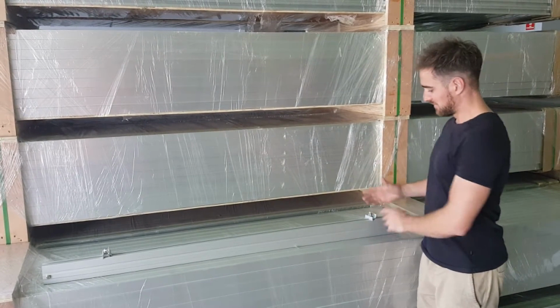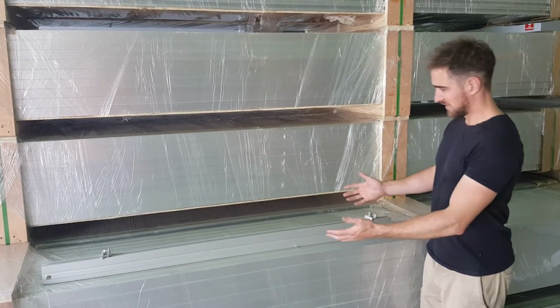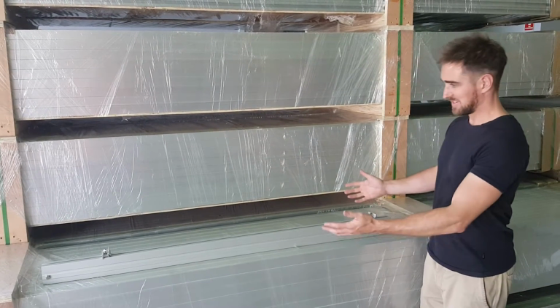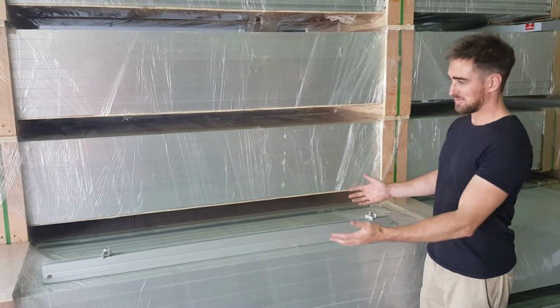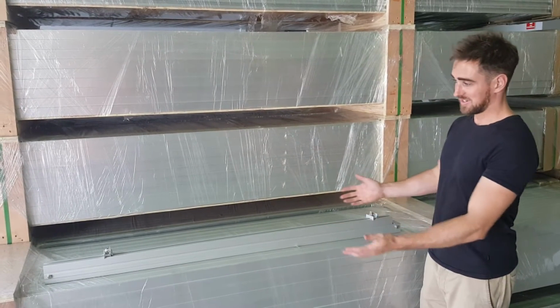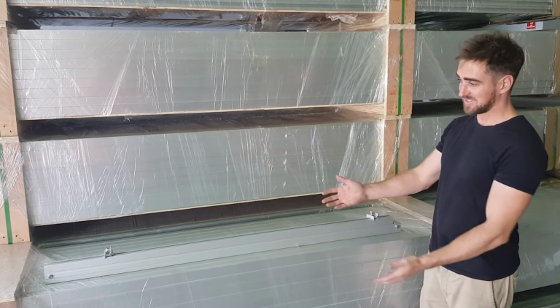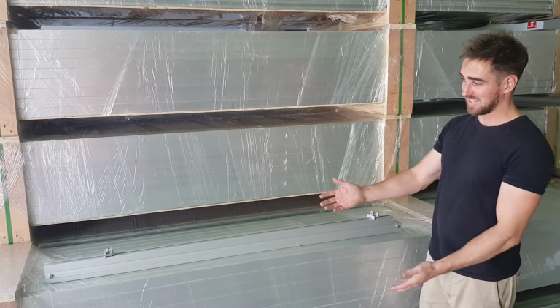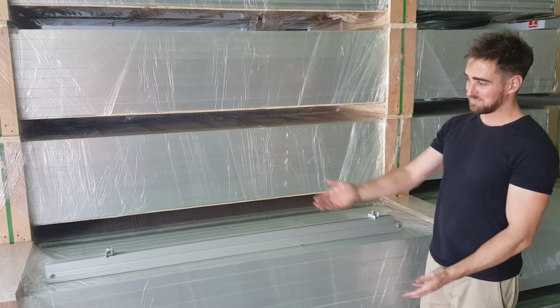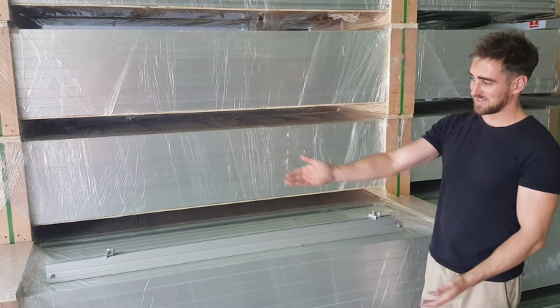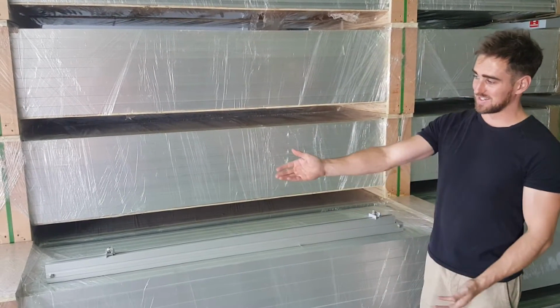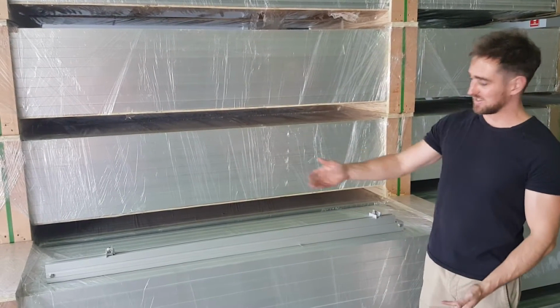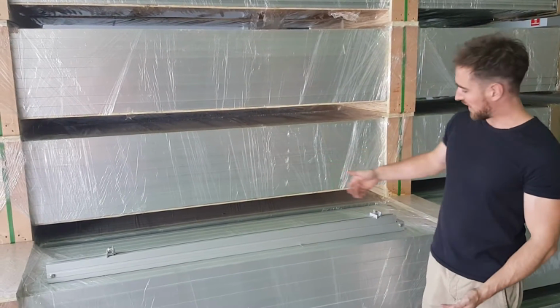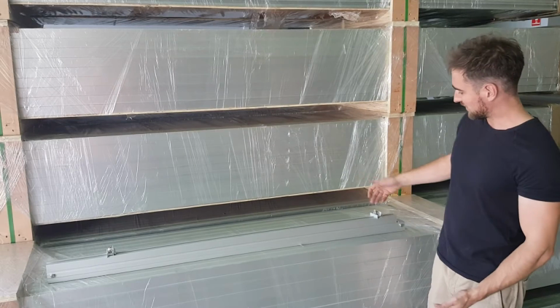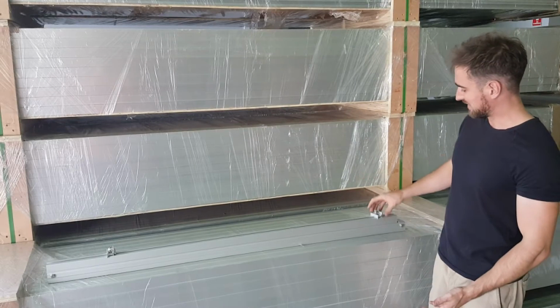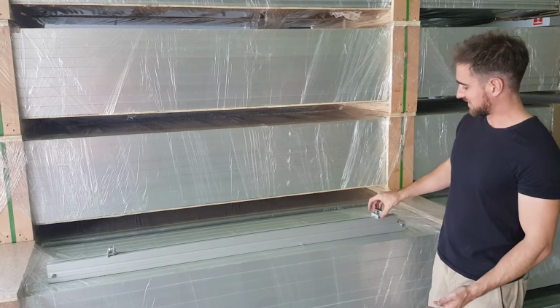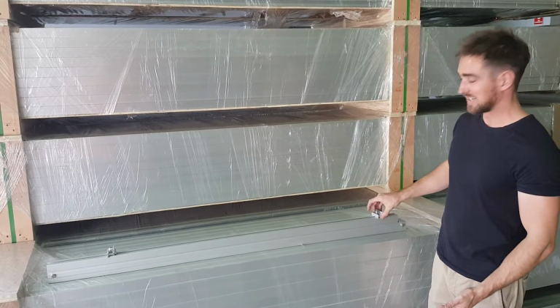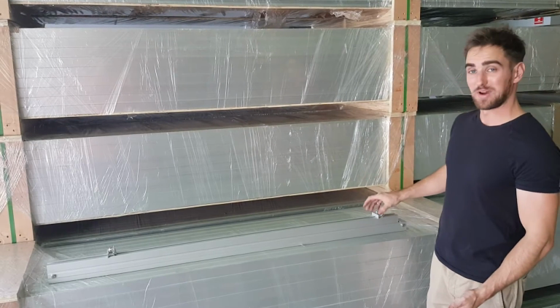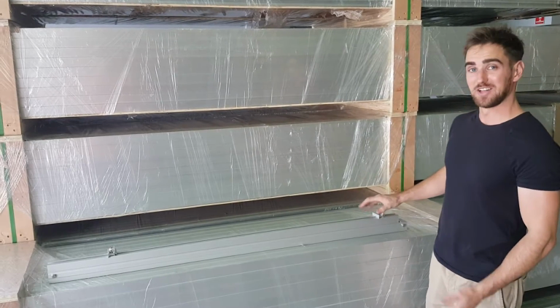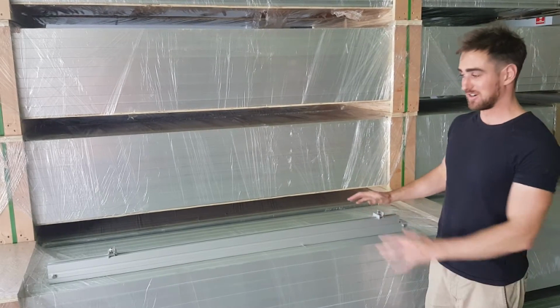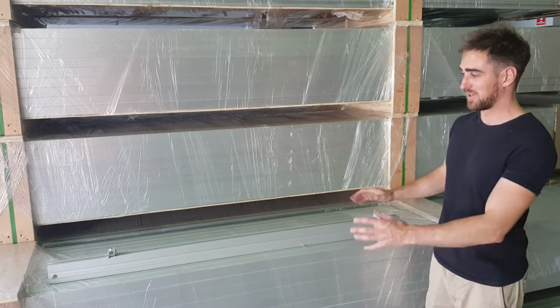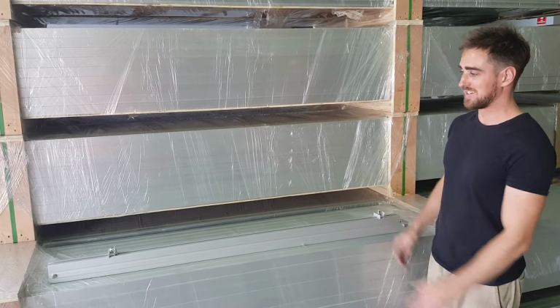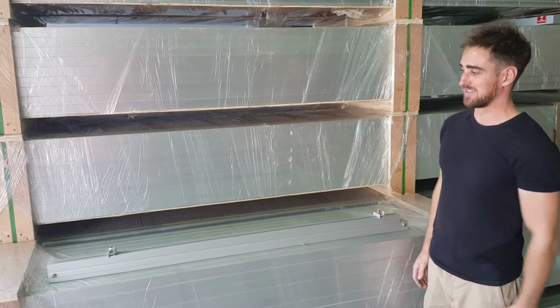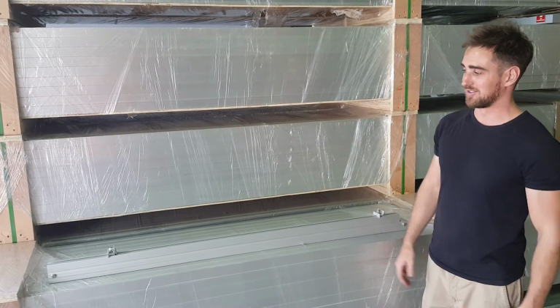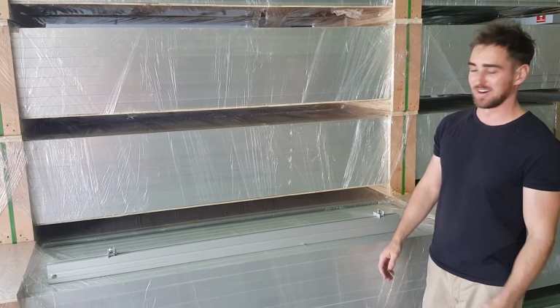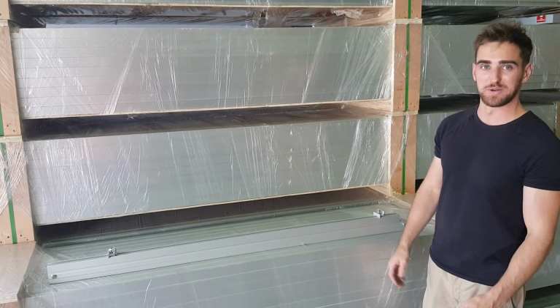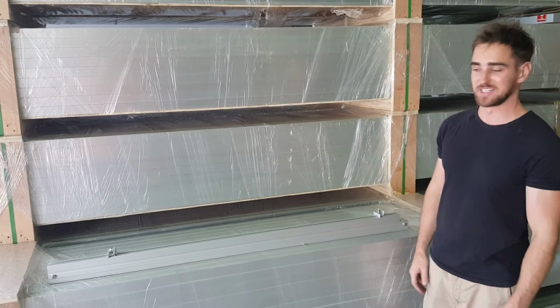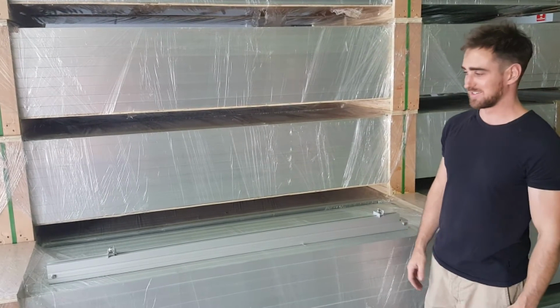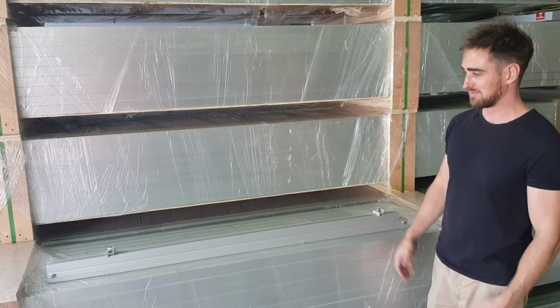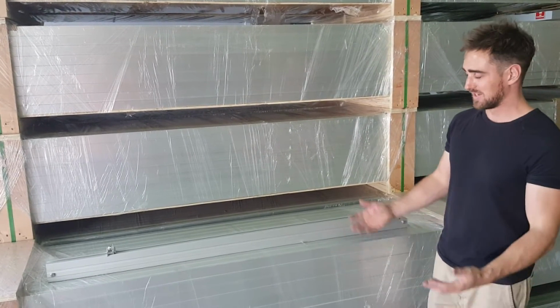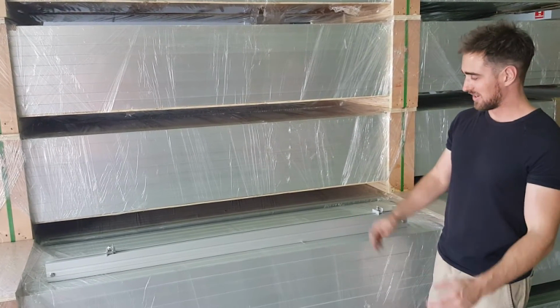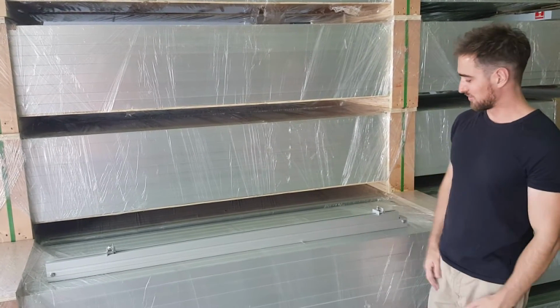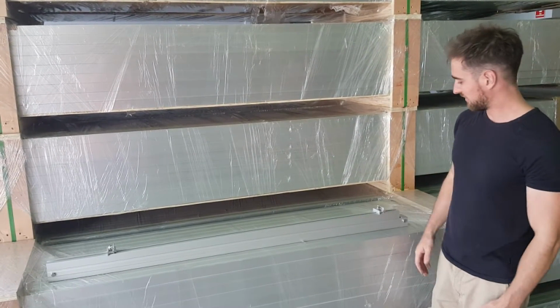It comes out of the box as you see it. The rail clips to connect the rail are in place for a very quick adjustment on the roof.